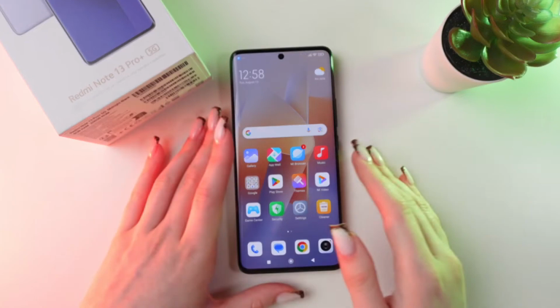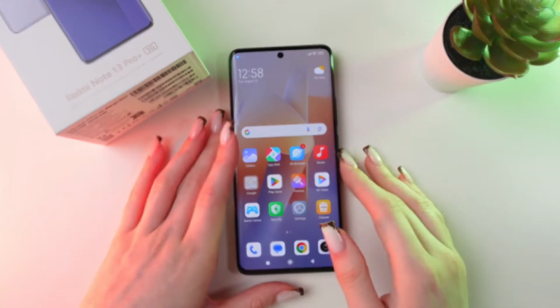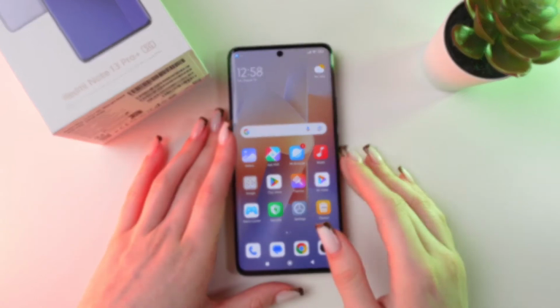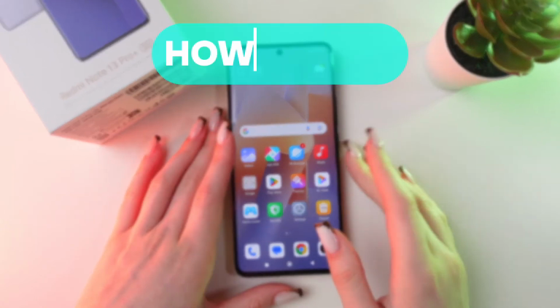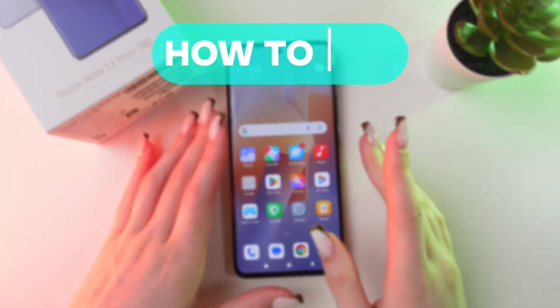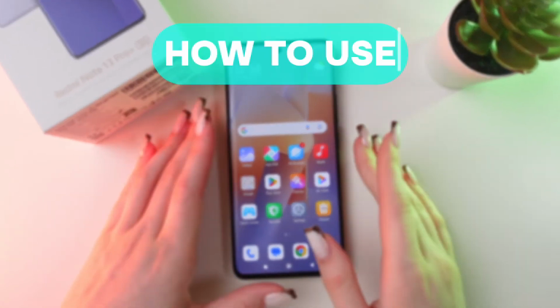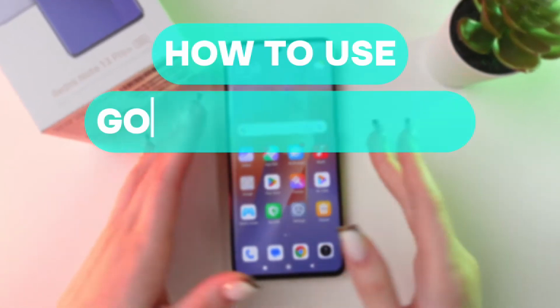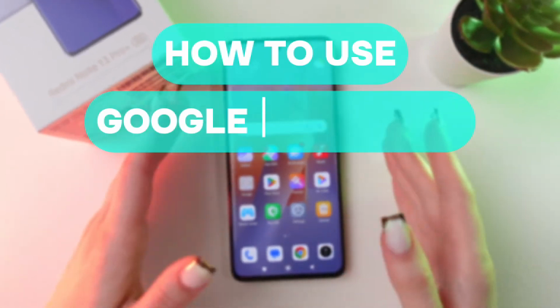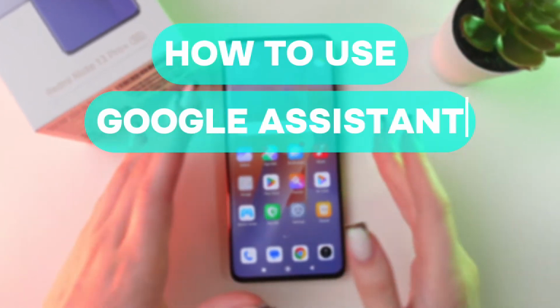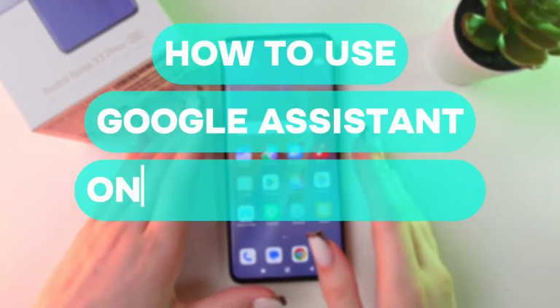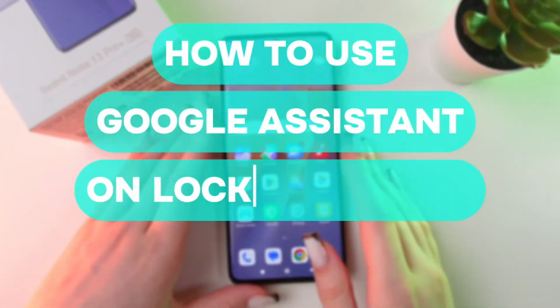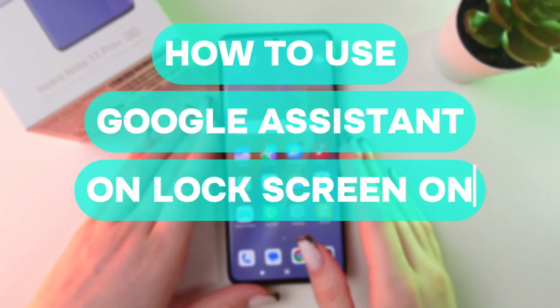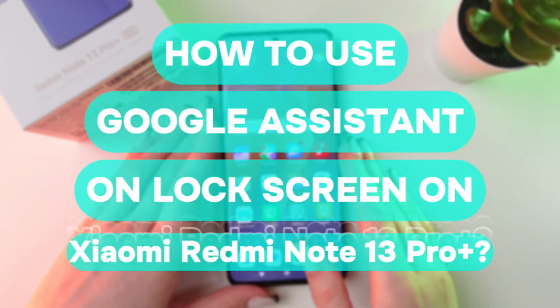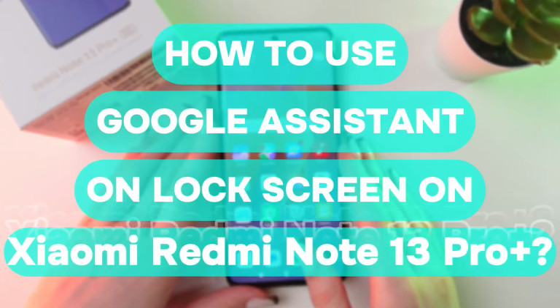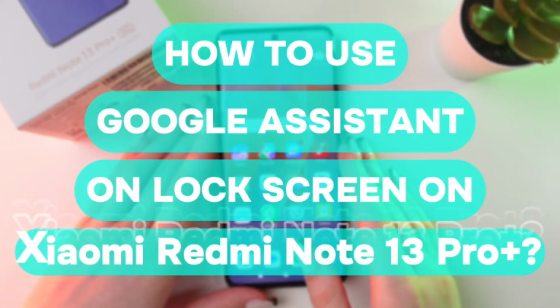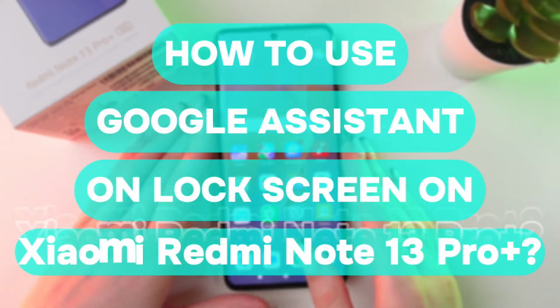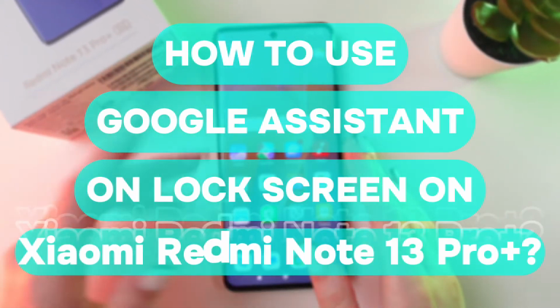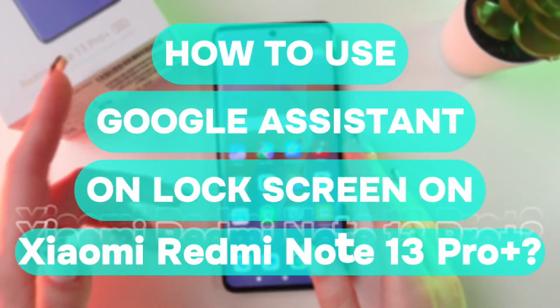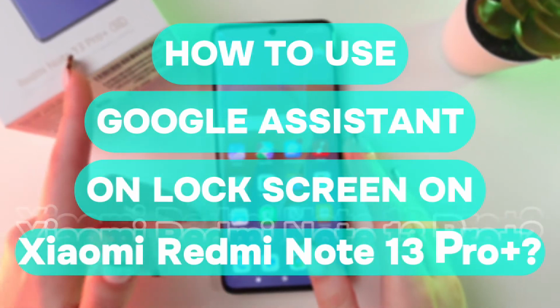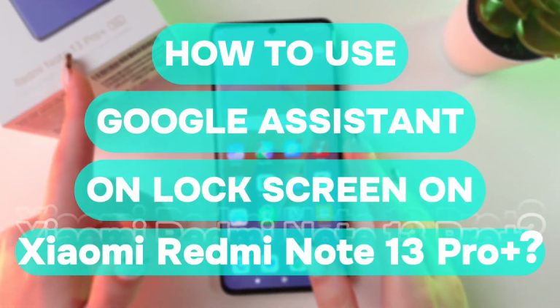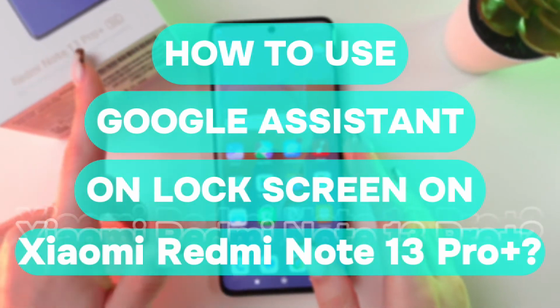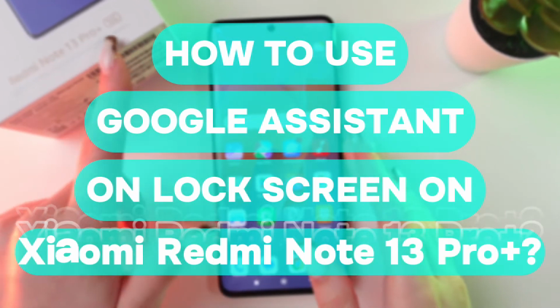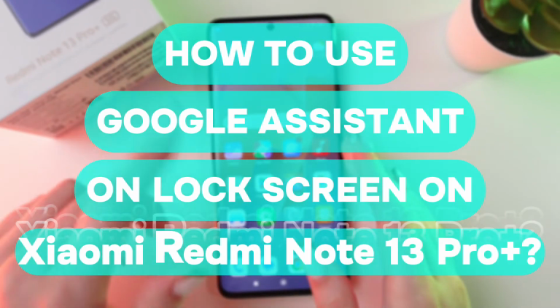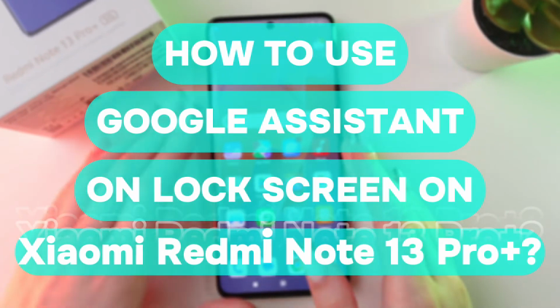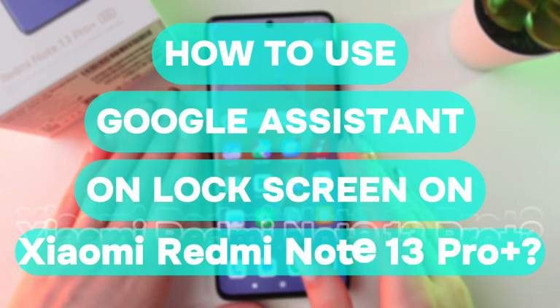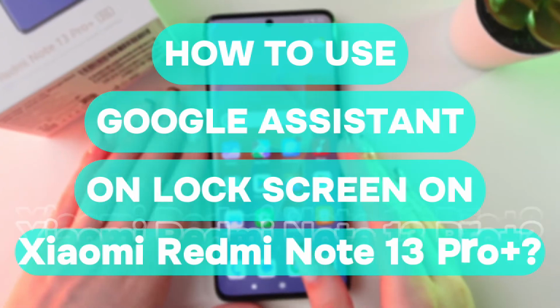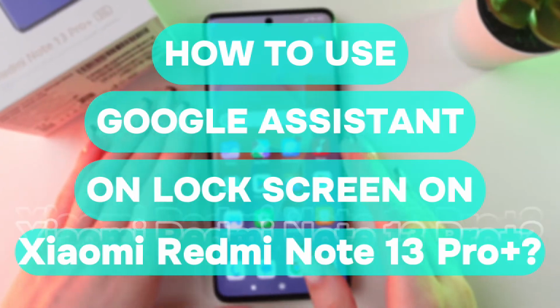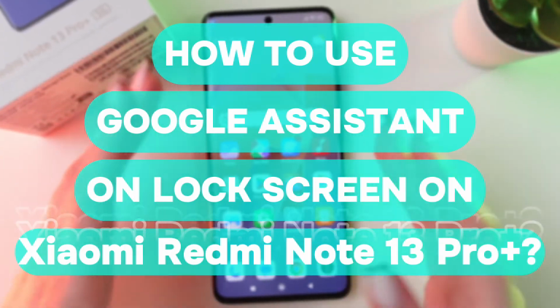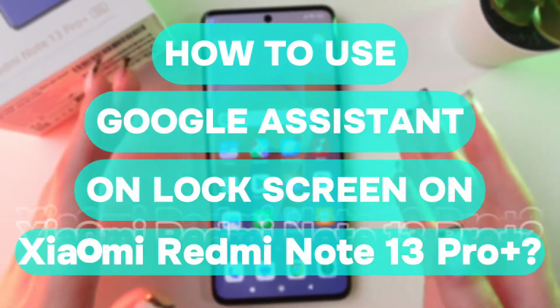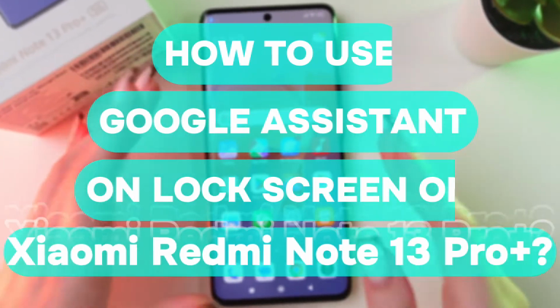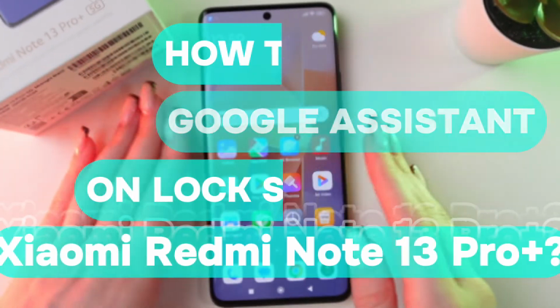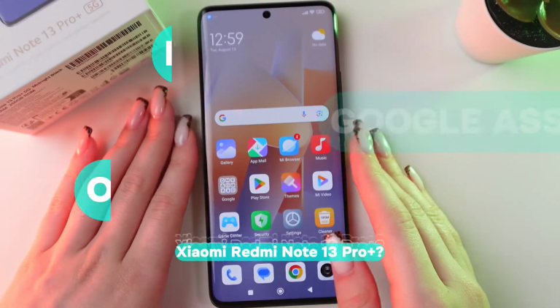Let me show you how to use Google Assistant on the lock screen of your Redmi Note 13 Pro Plus. Let's get started.